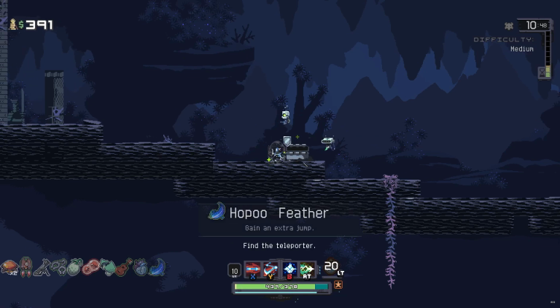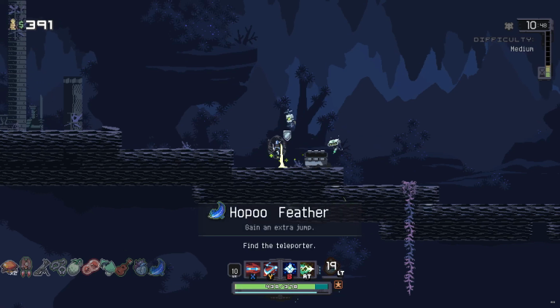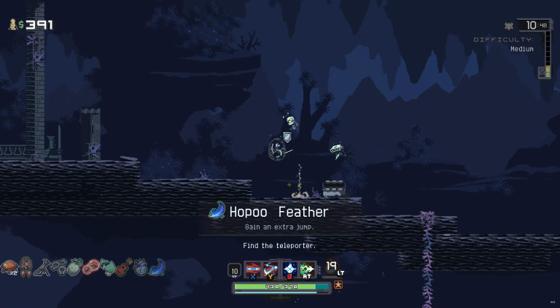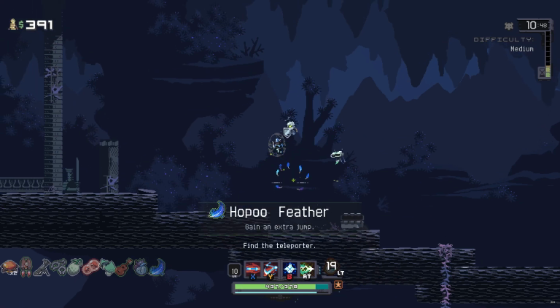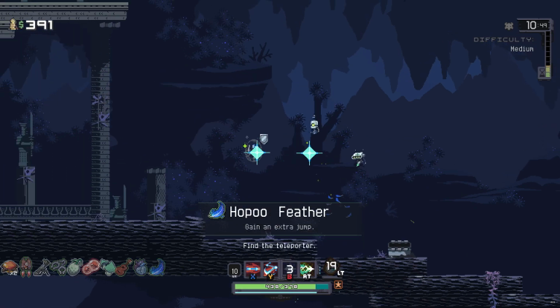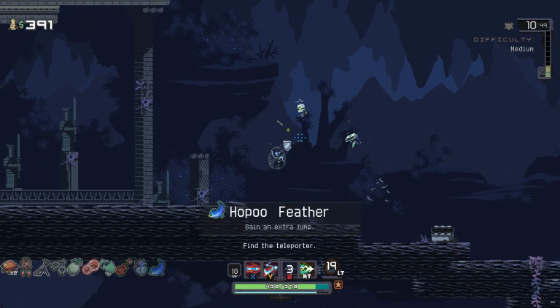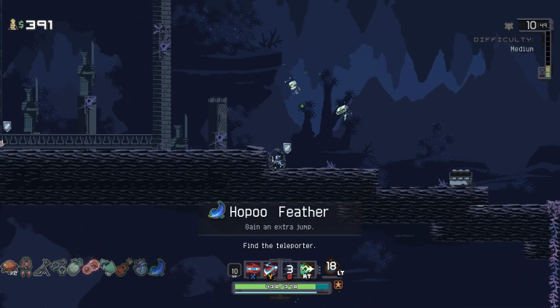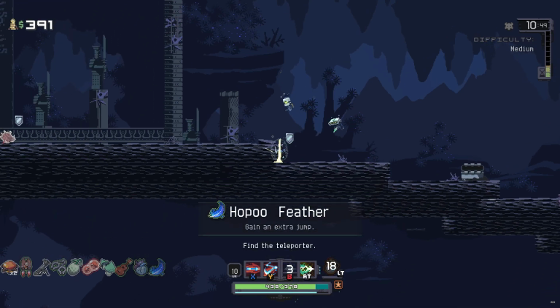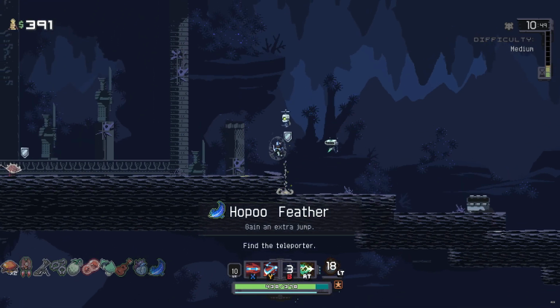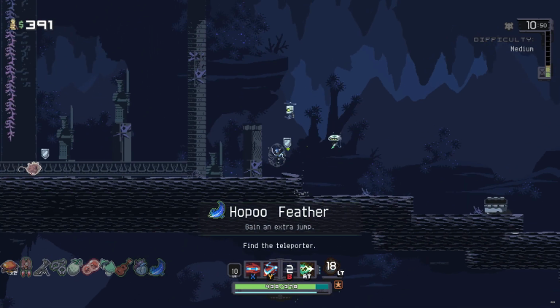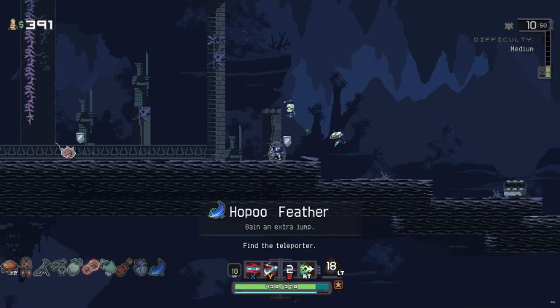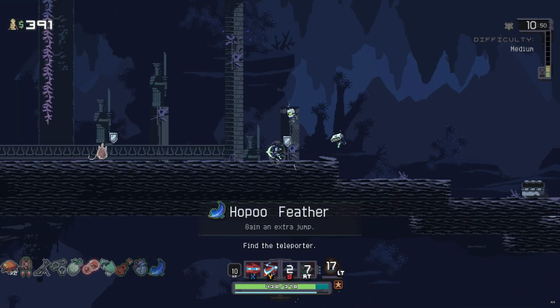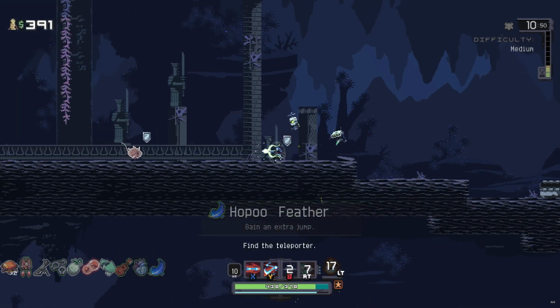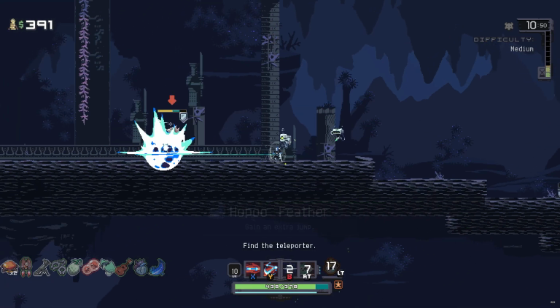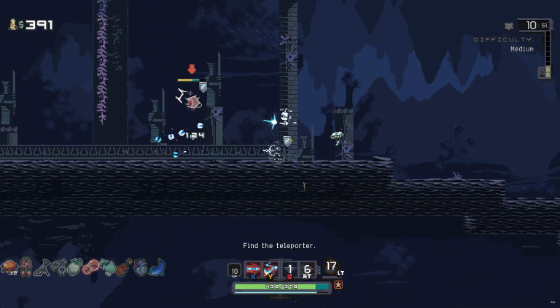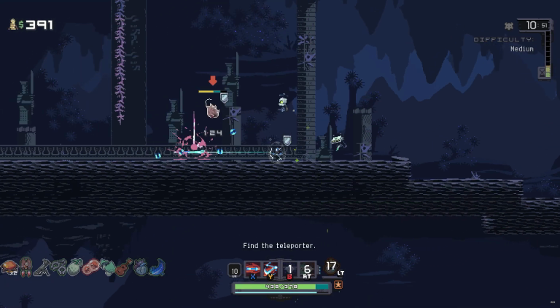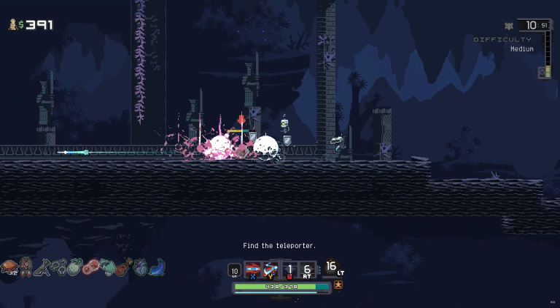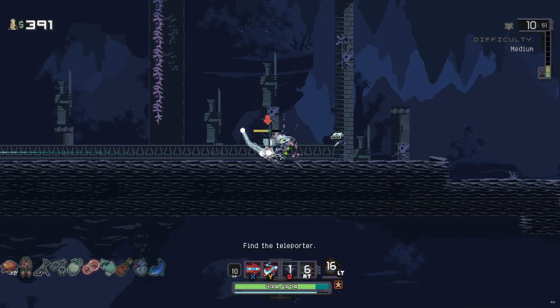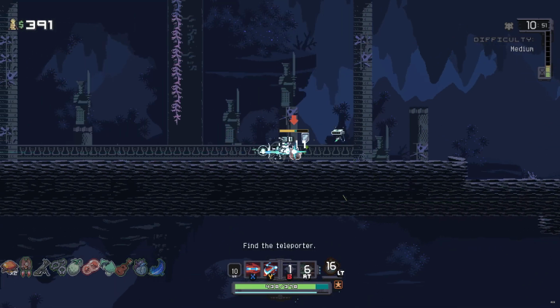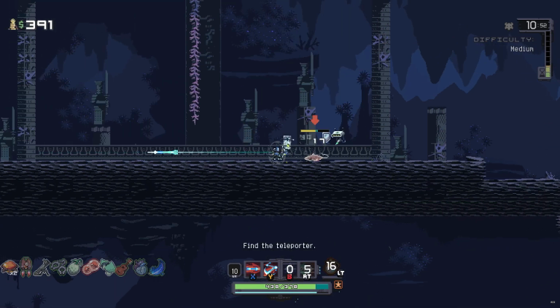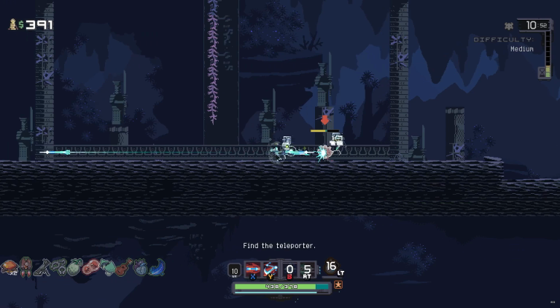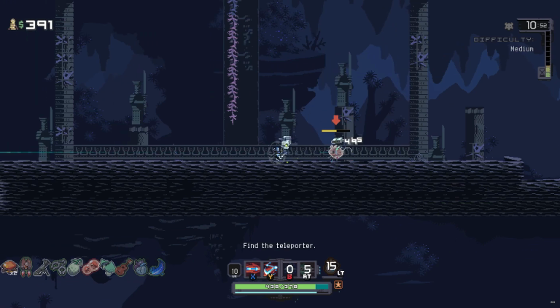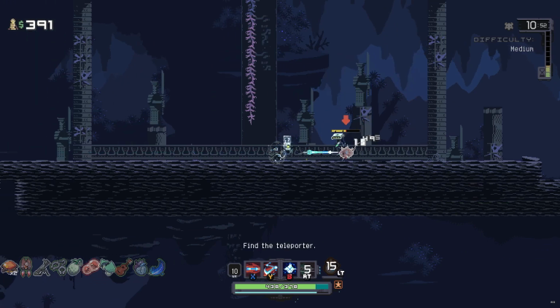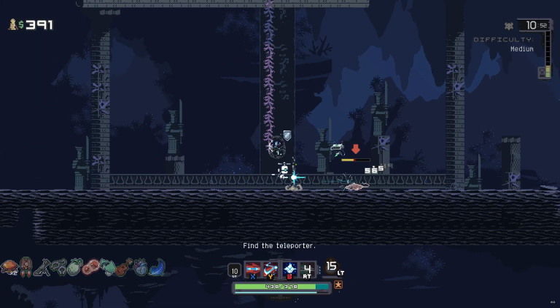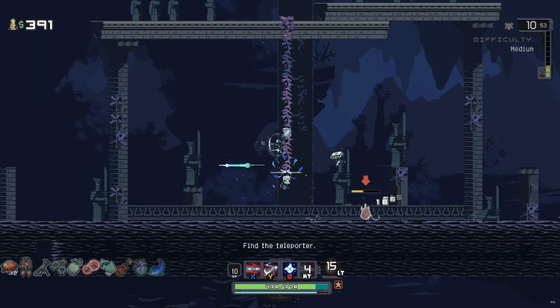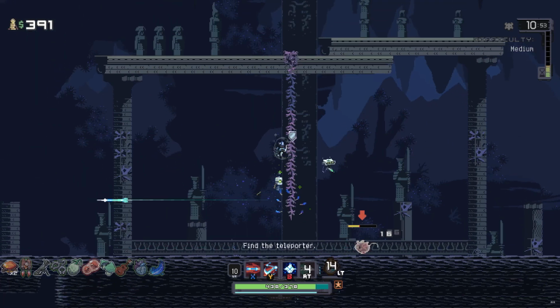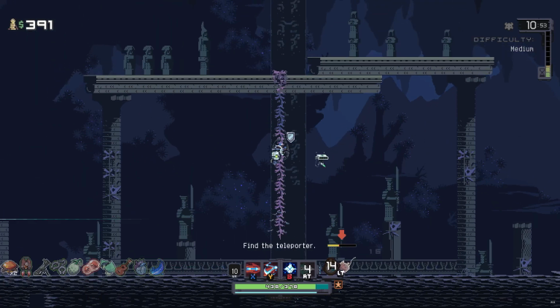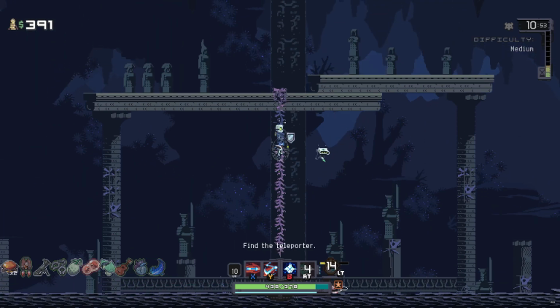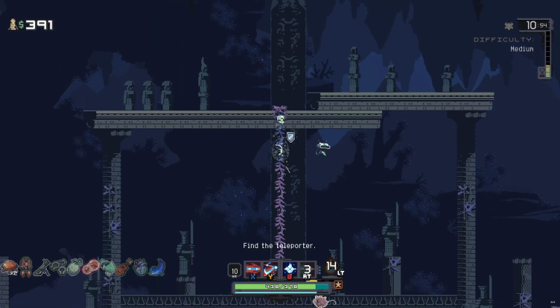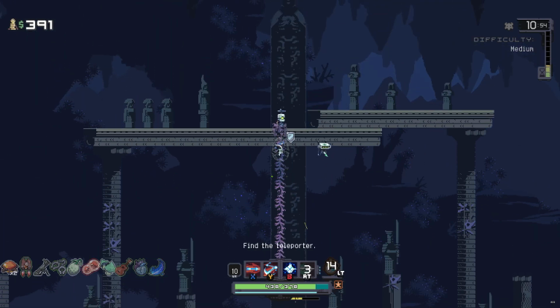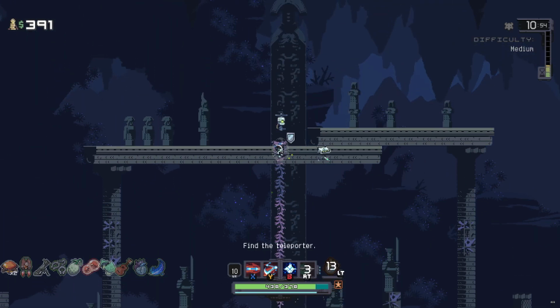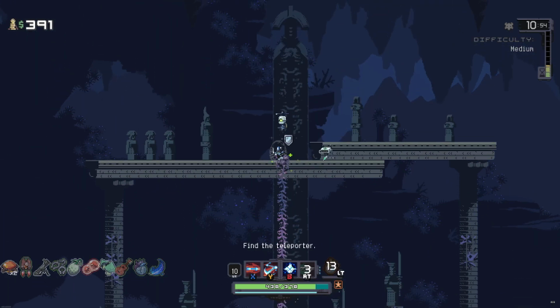Hoppo Feather — beautiful, we can double jump now. I haven't figured out these new little enemies yet — they're new.